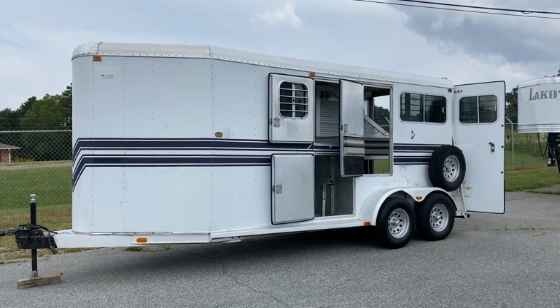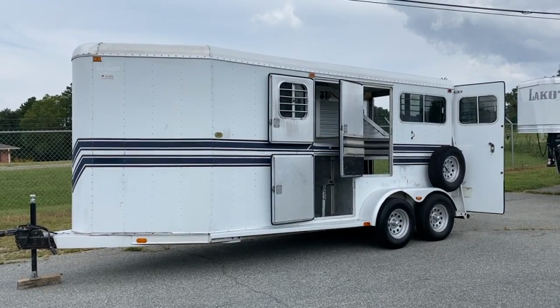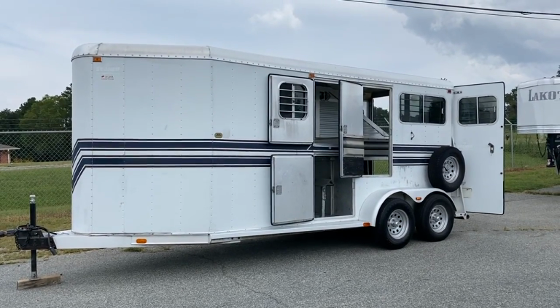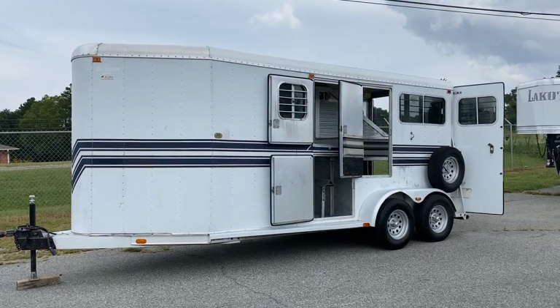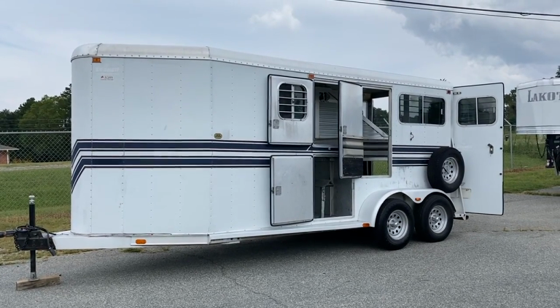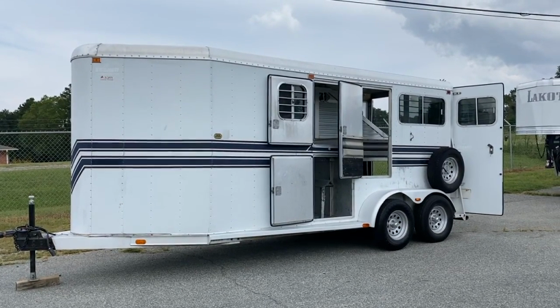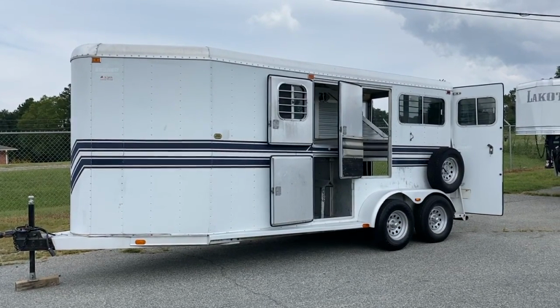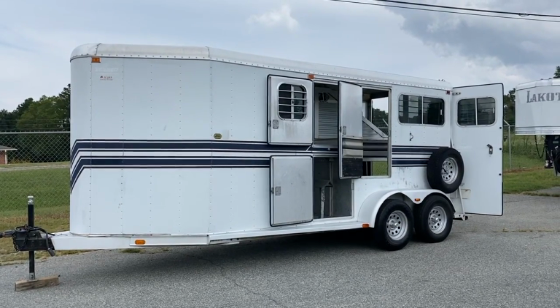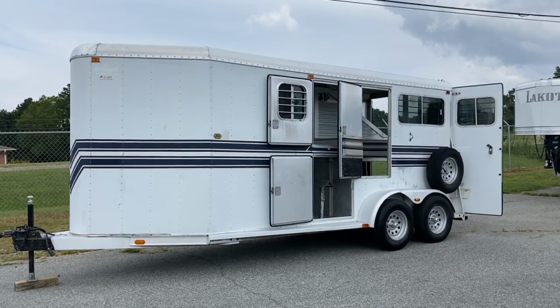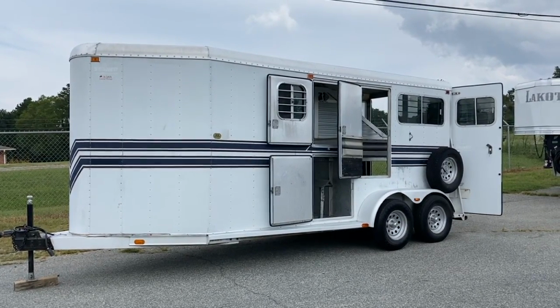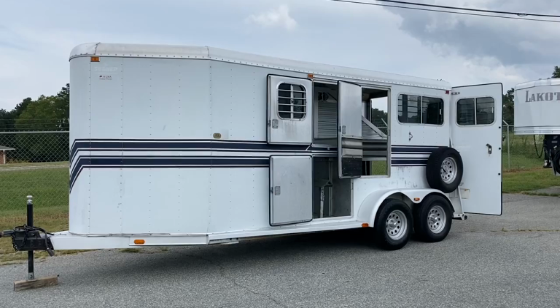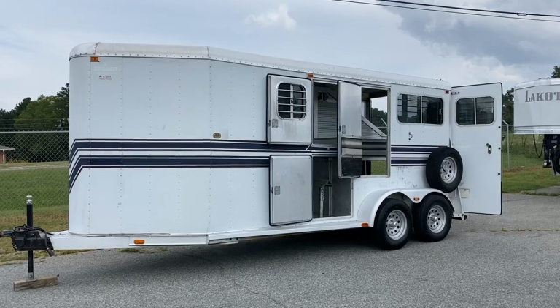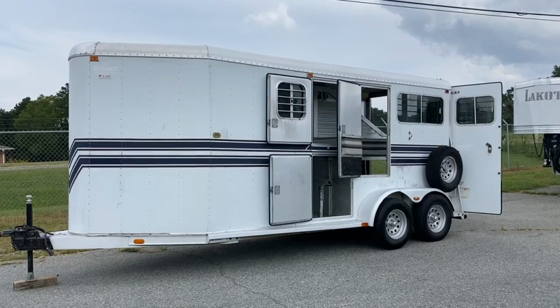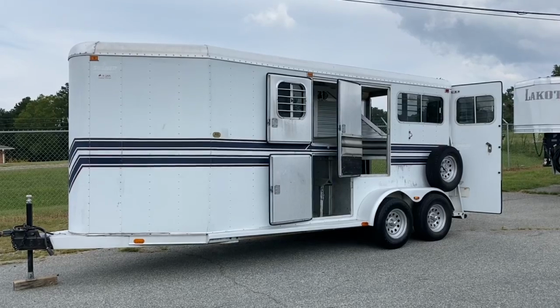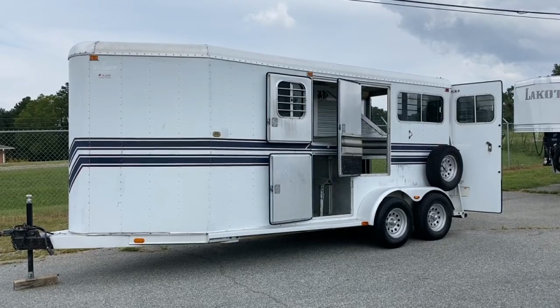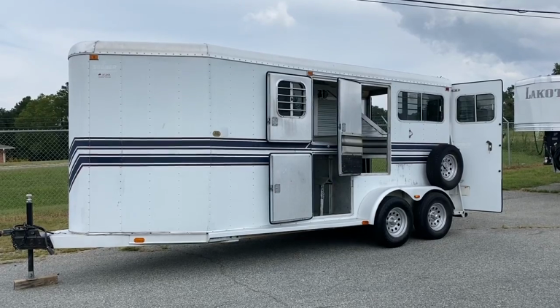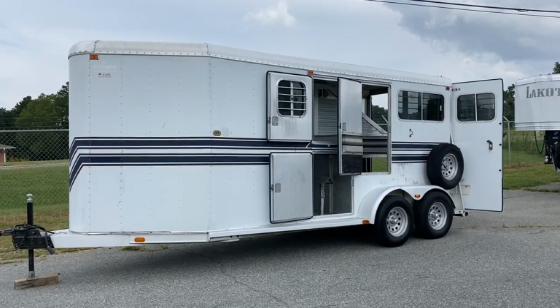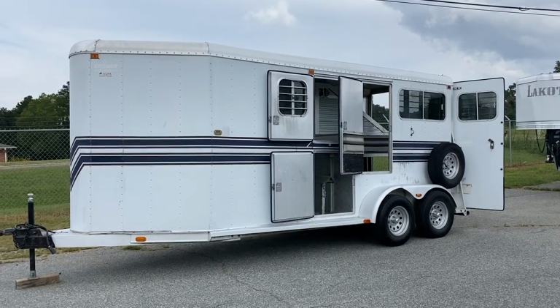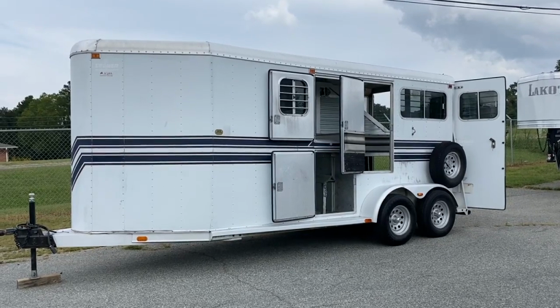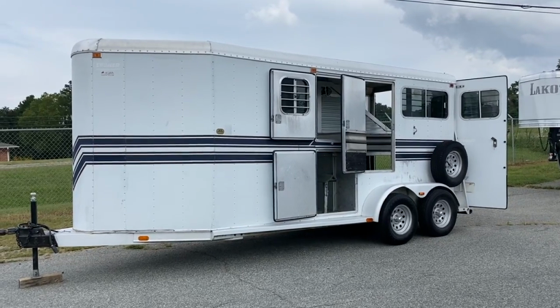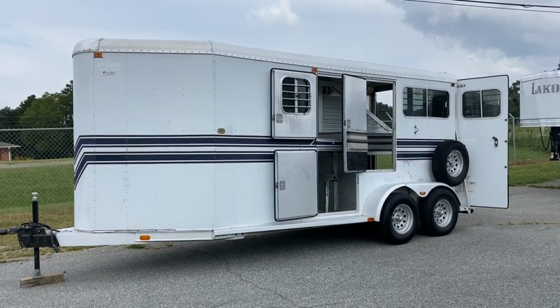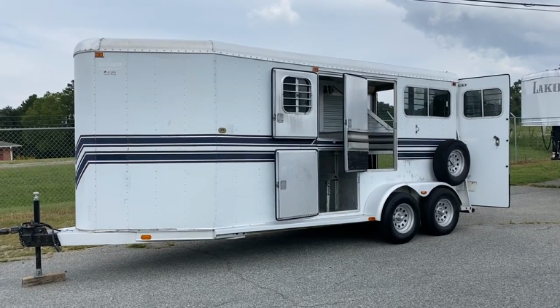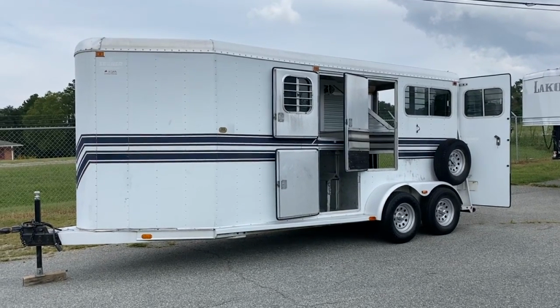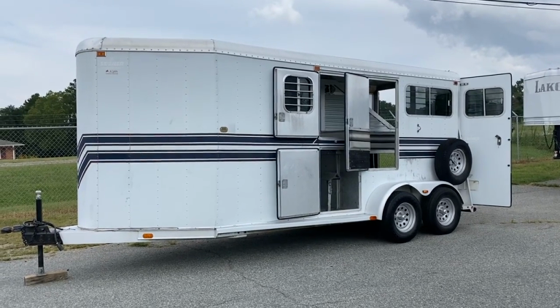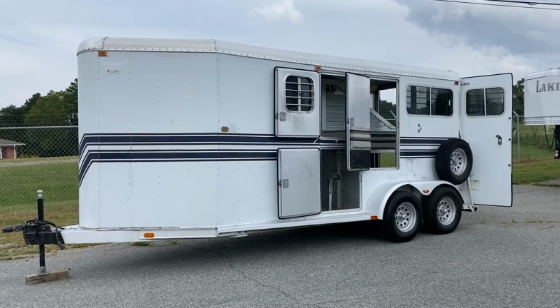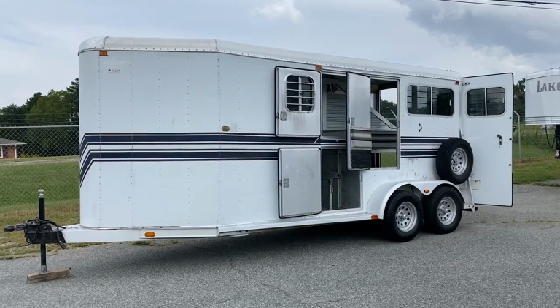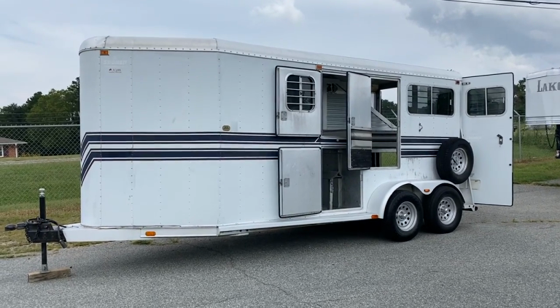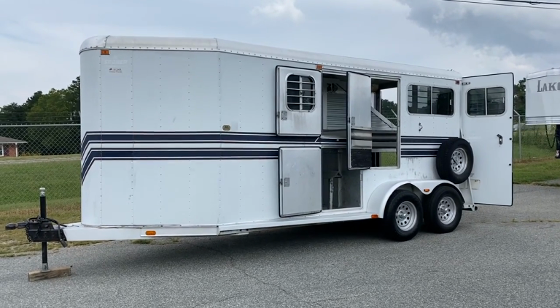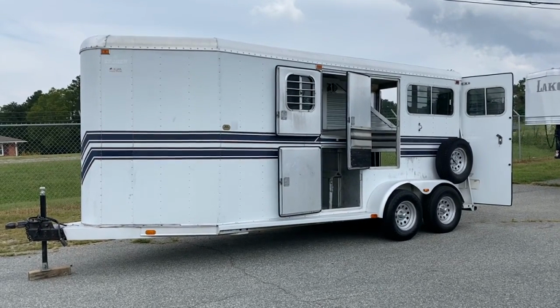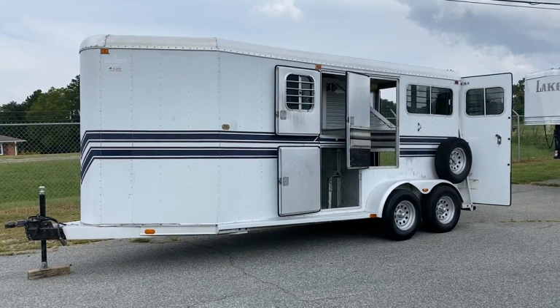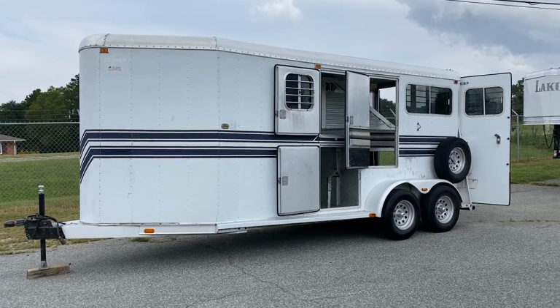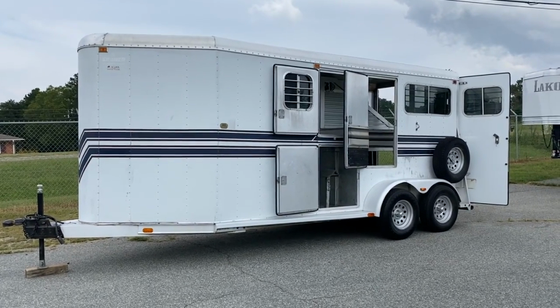Carolina Trailer Sales, carolinatrailersales.com. You guys have a great day!